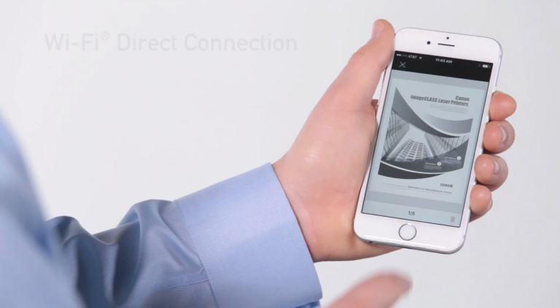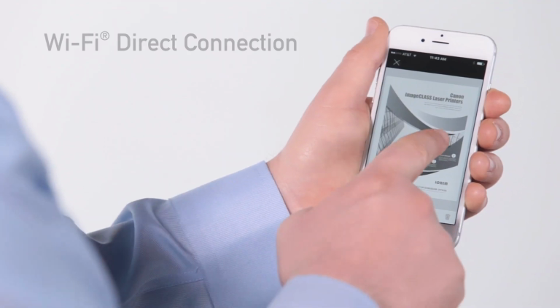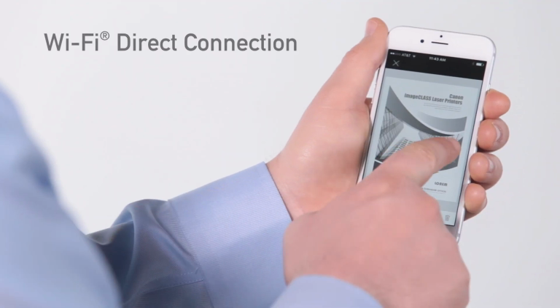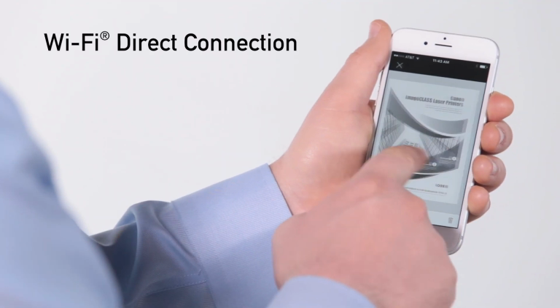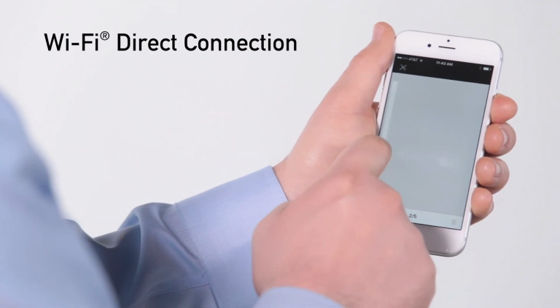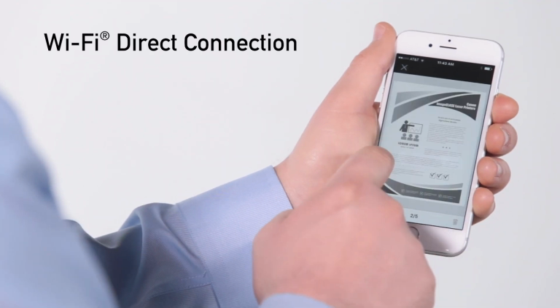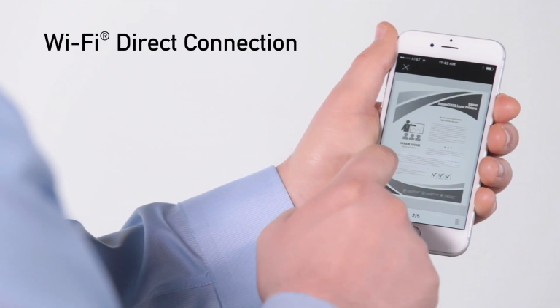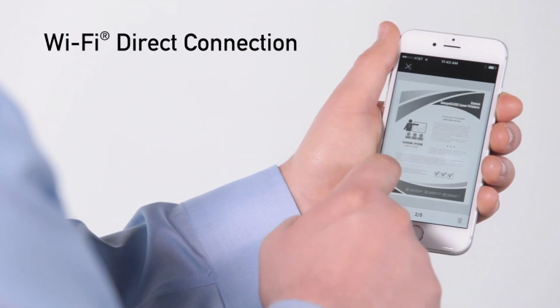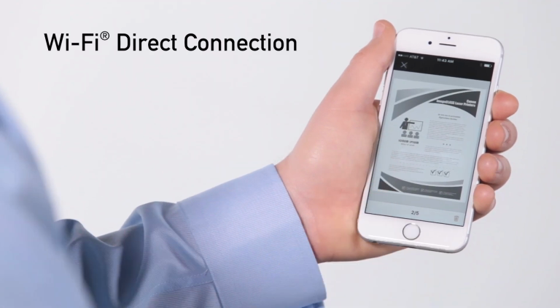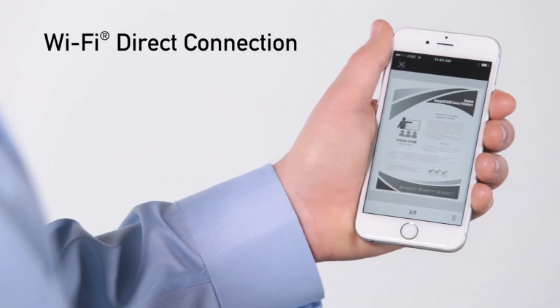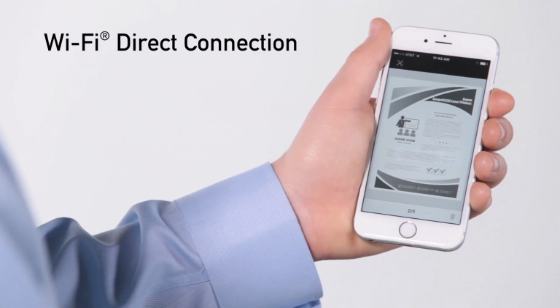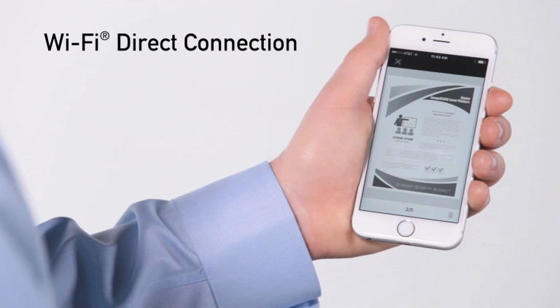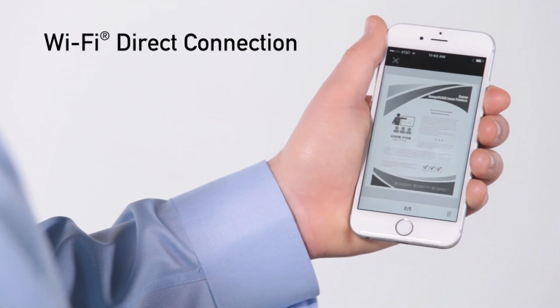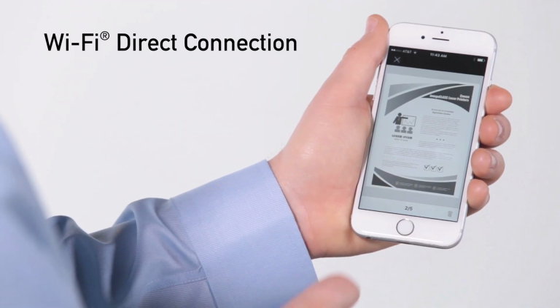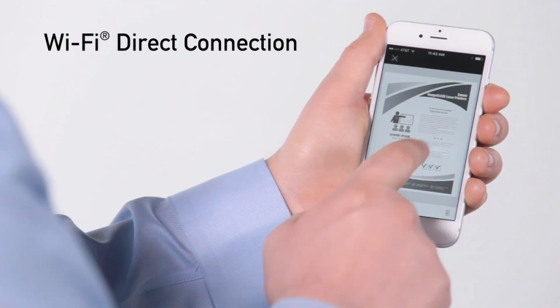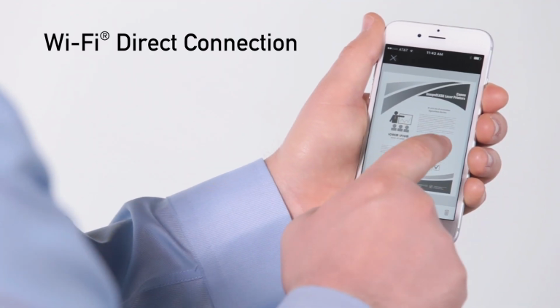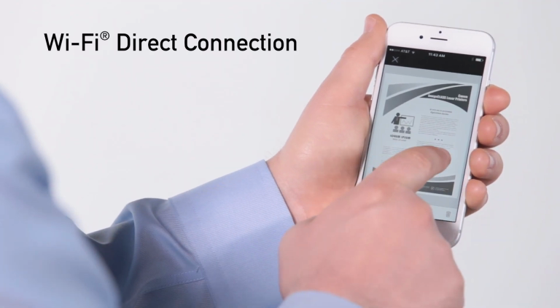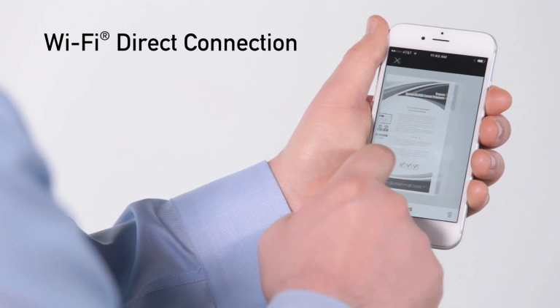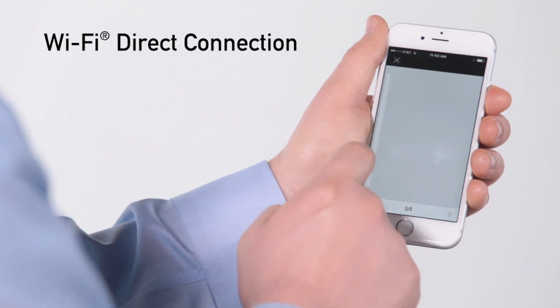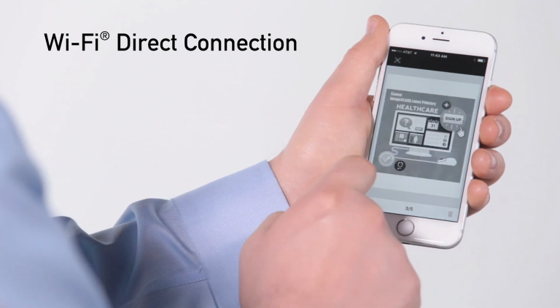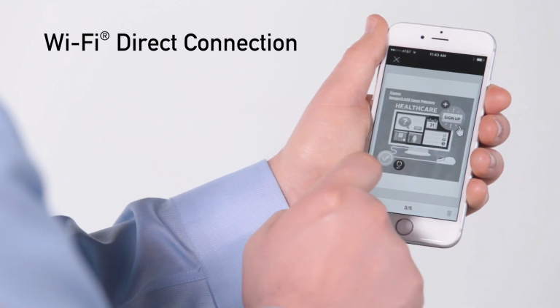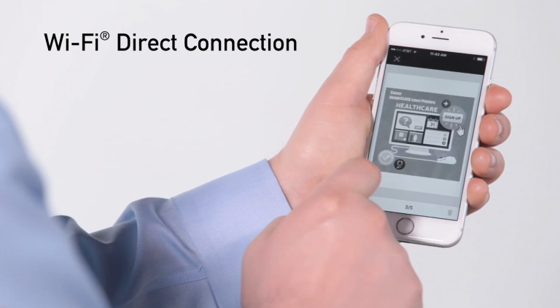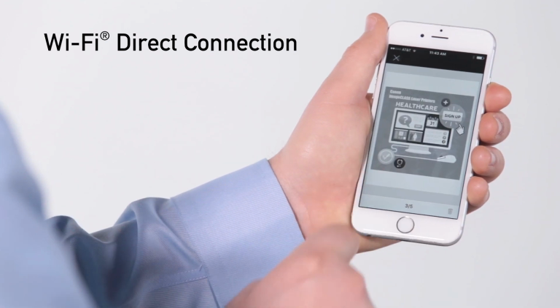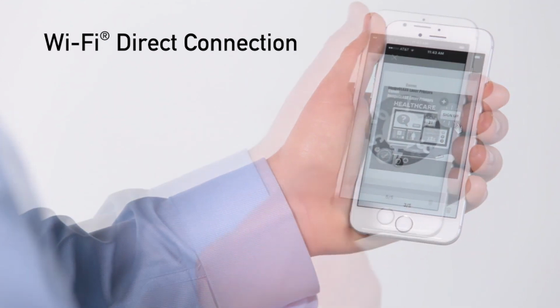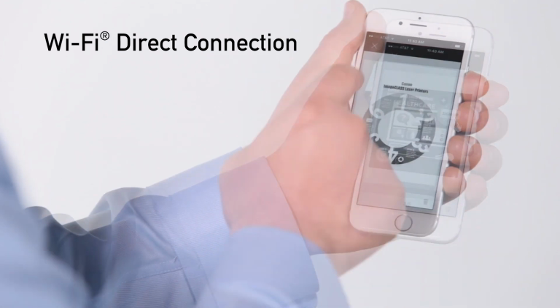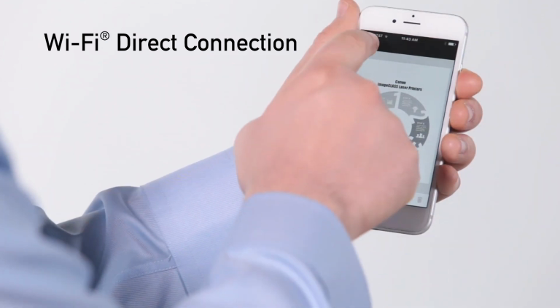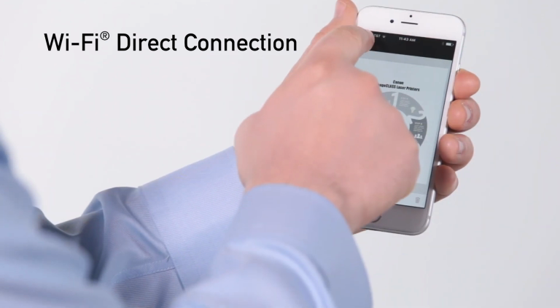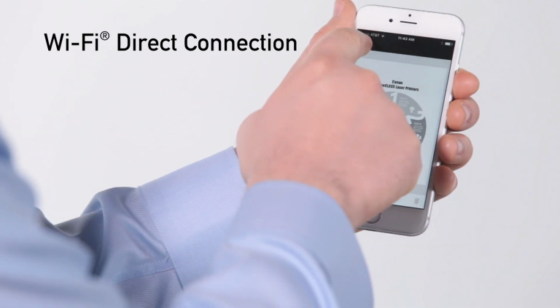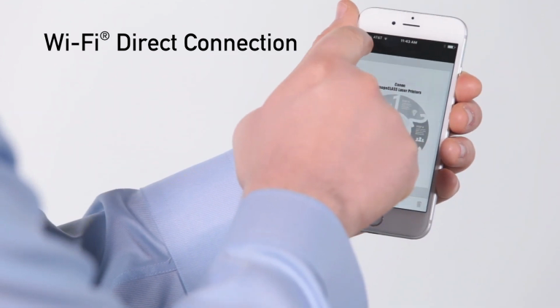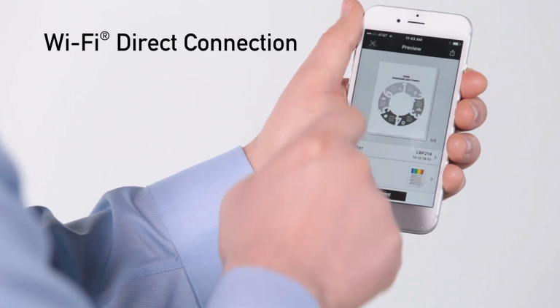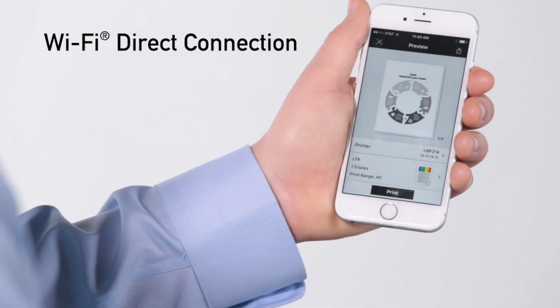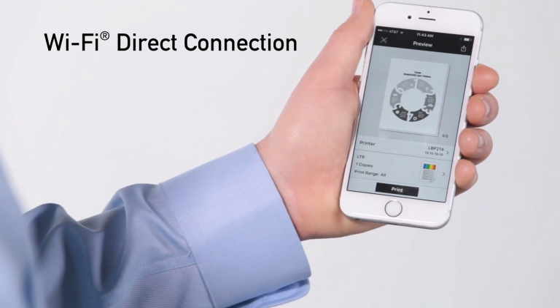Or you can use the built-in Wi-Fi direct connection to easily connect your compatible mobile devices without a router.